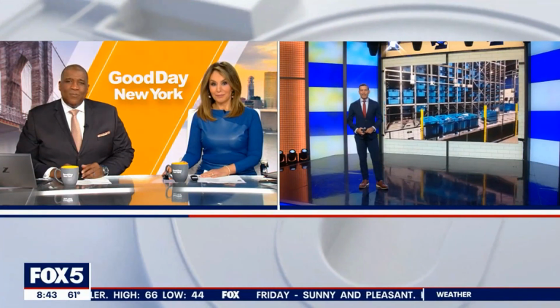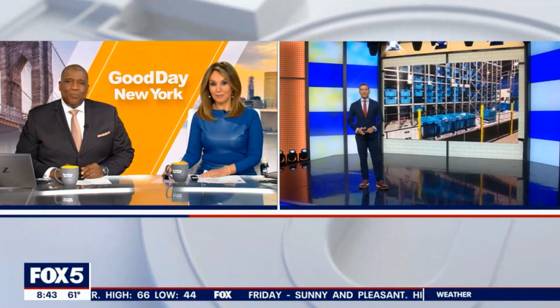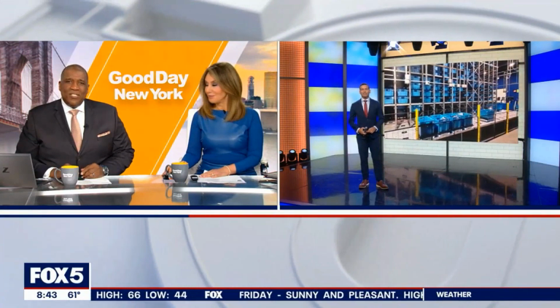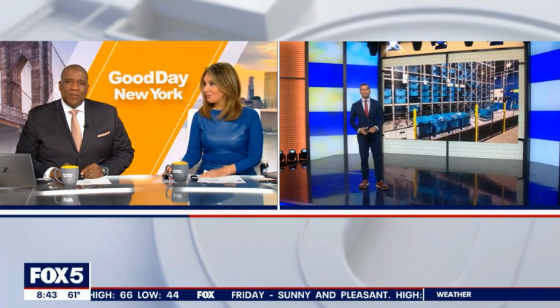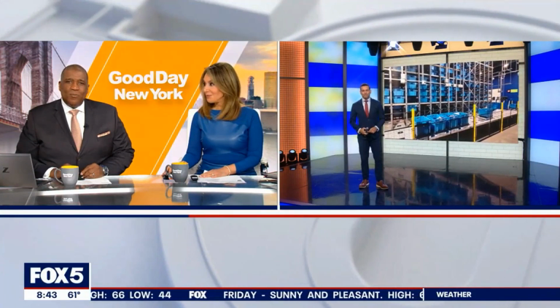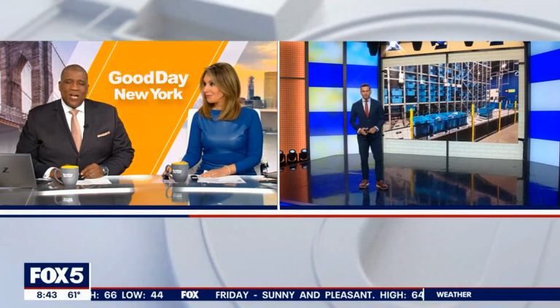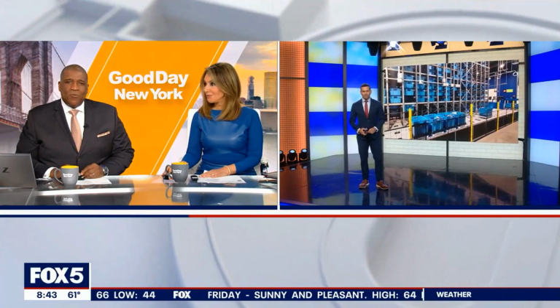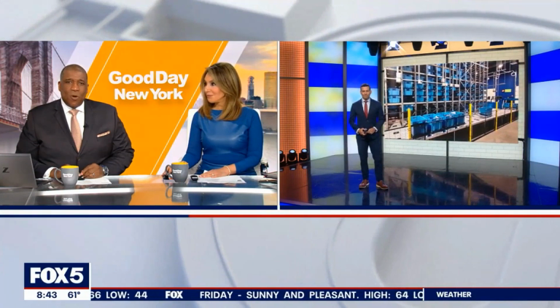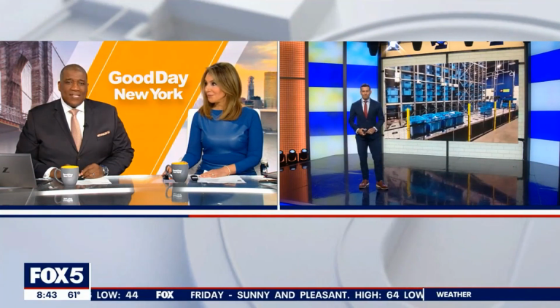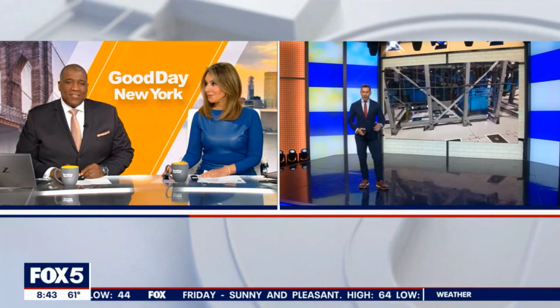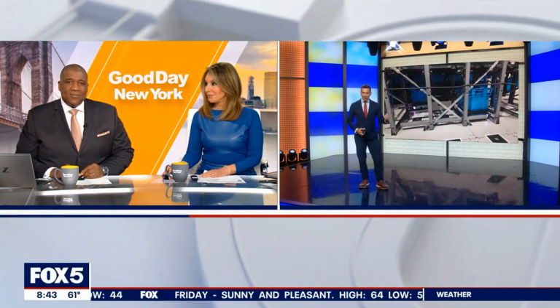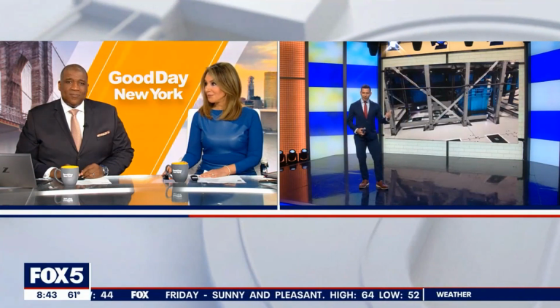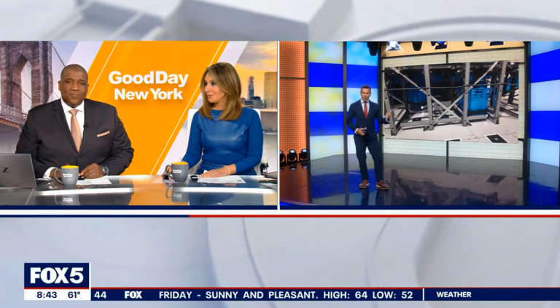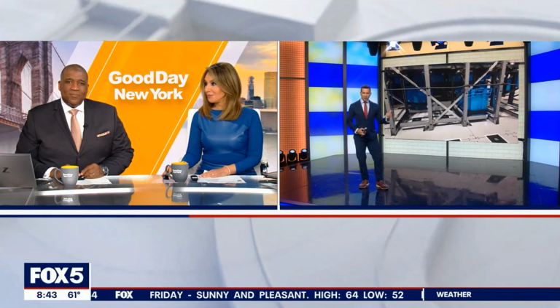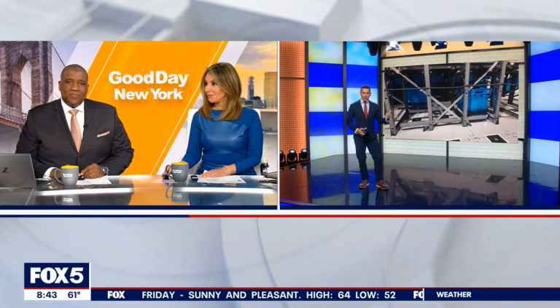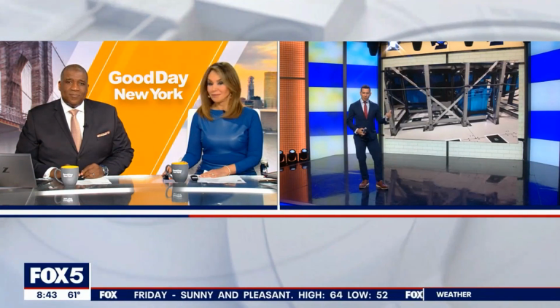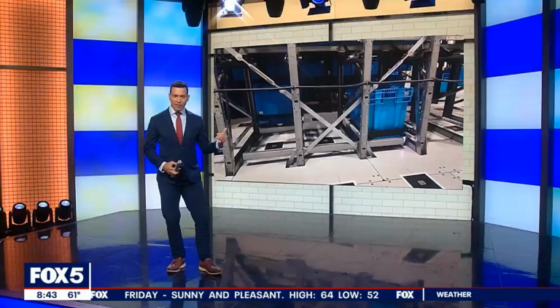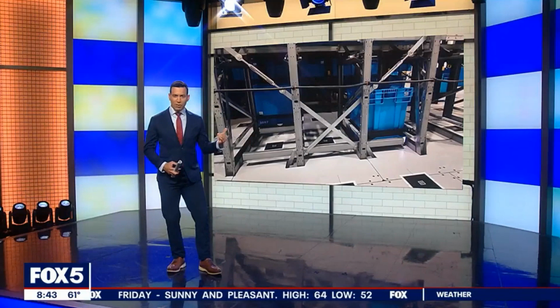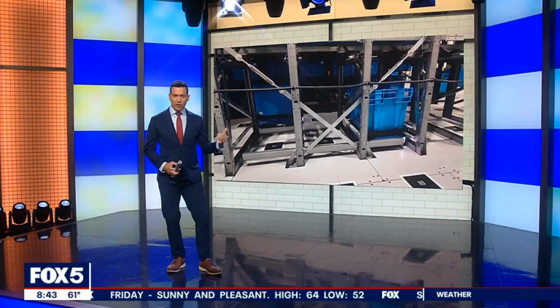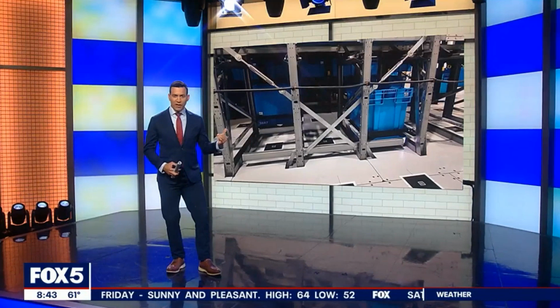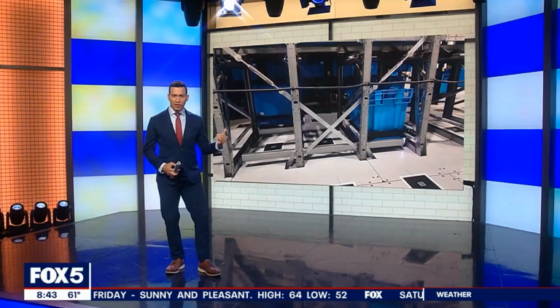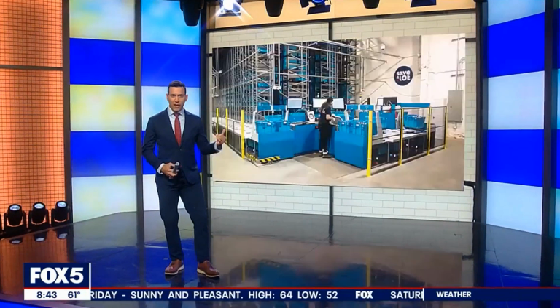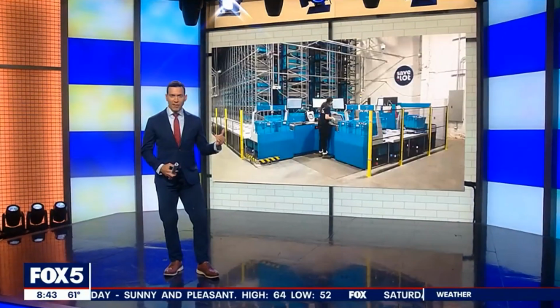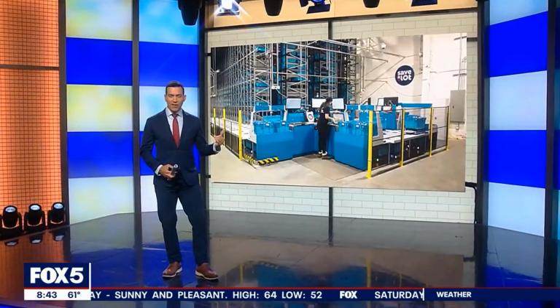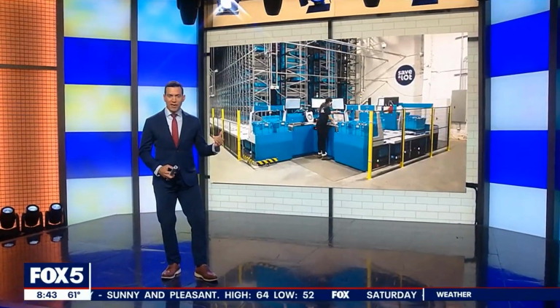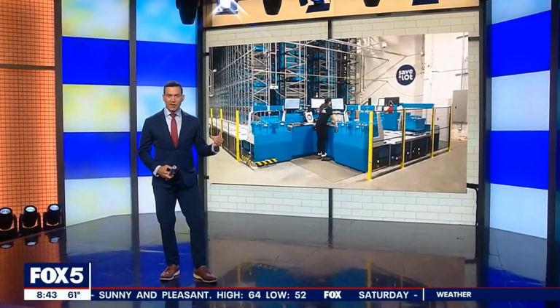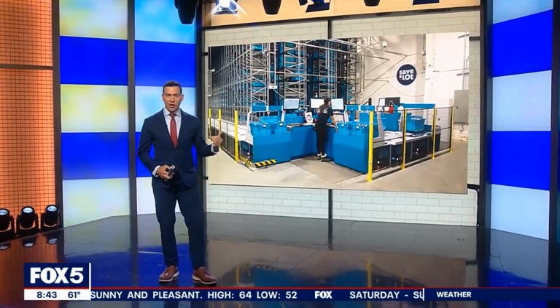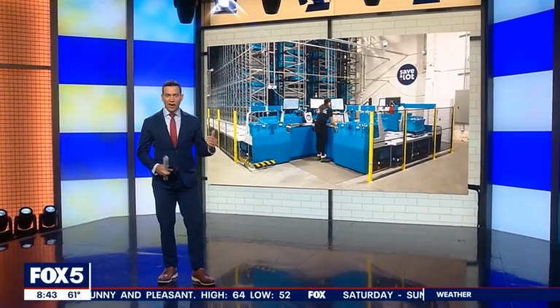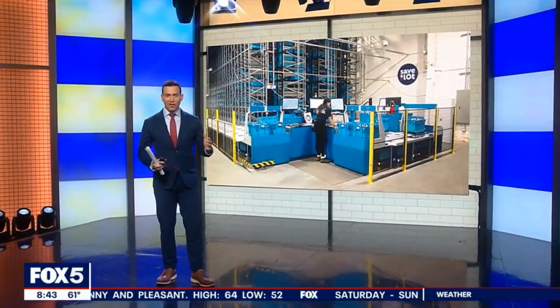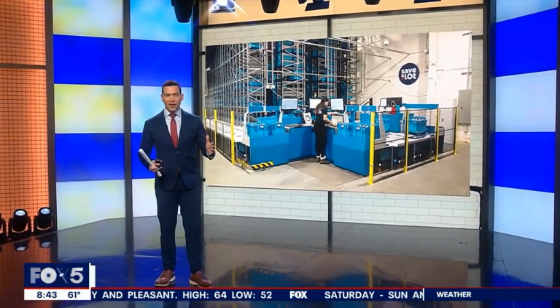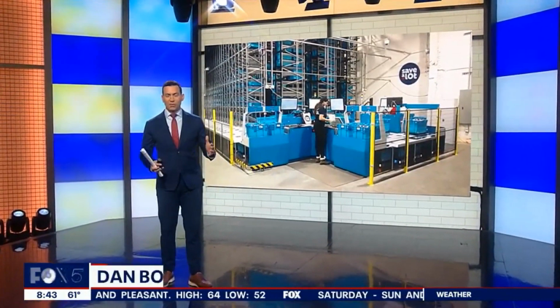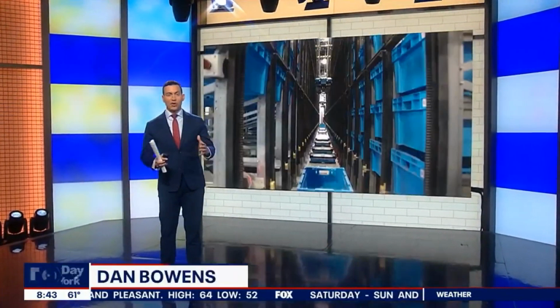It's being done with the help of robots. You can see some of the robots moving around just behind me there at this warehouse — it's out in Brooklyn.